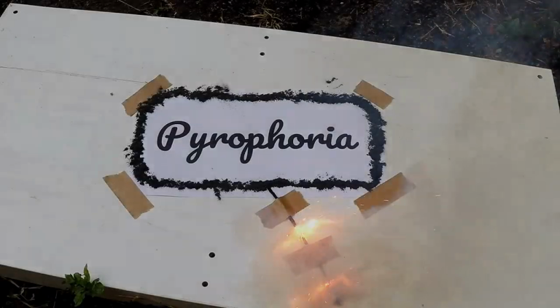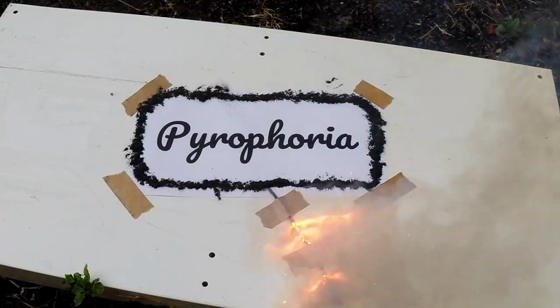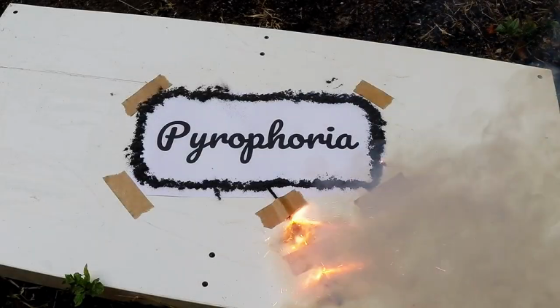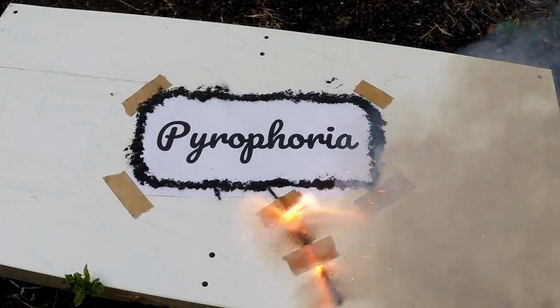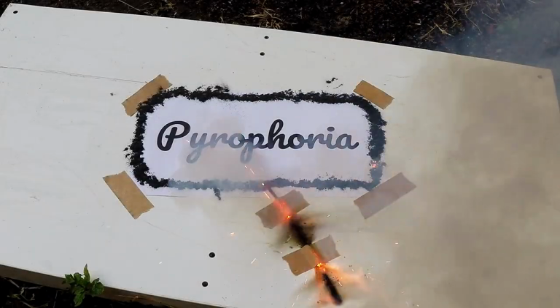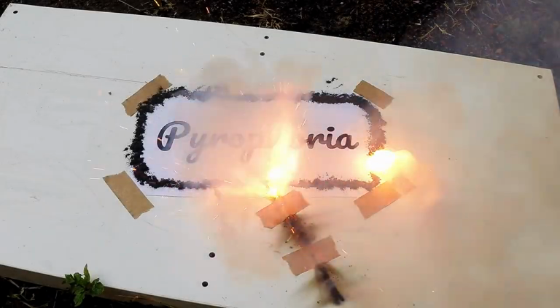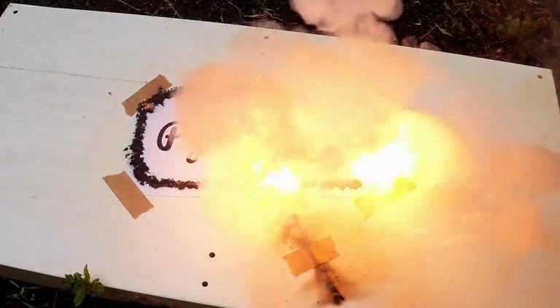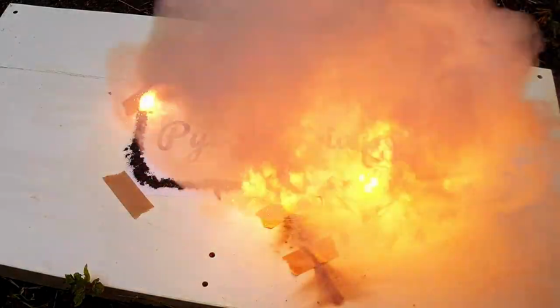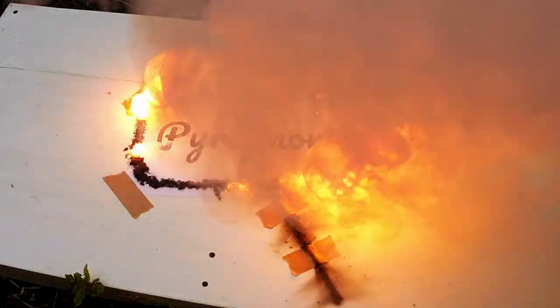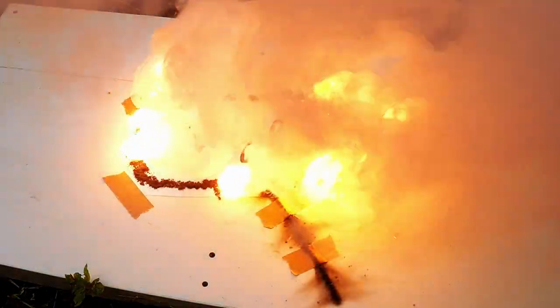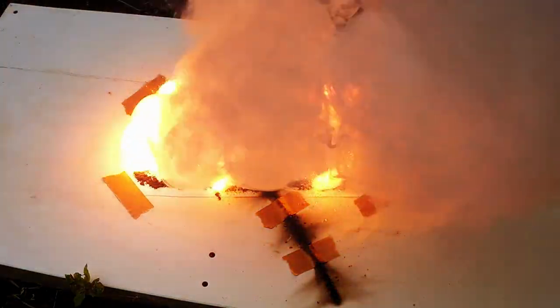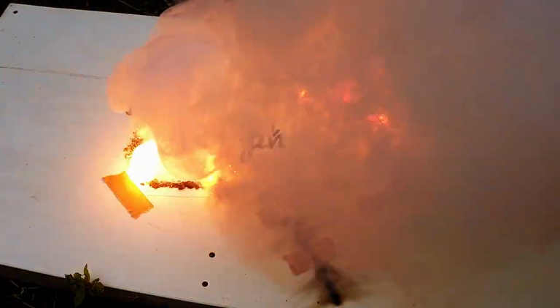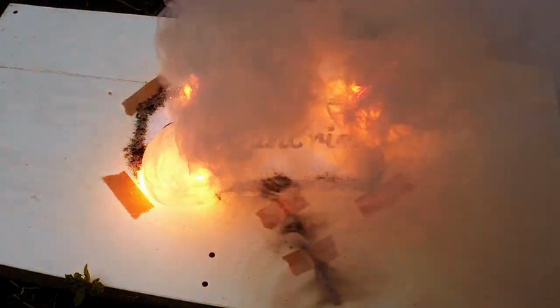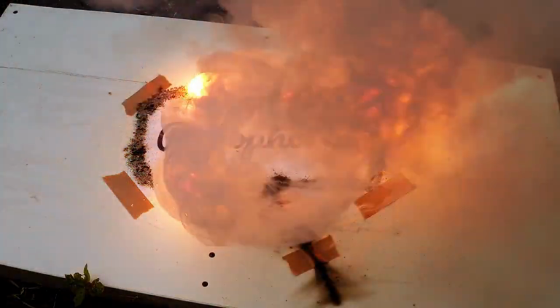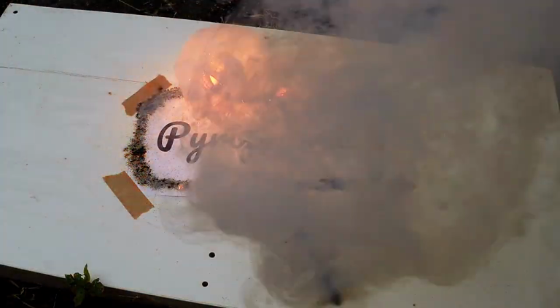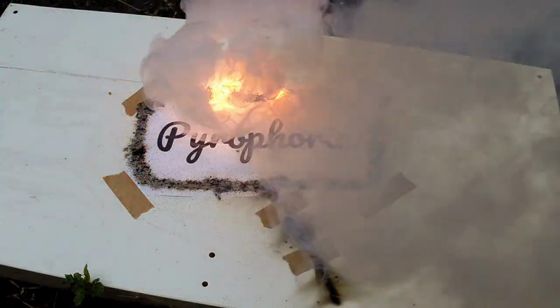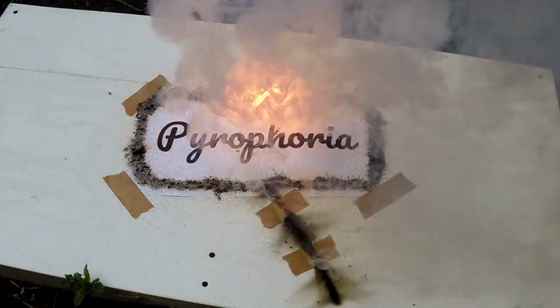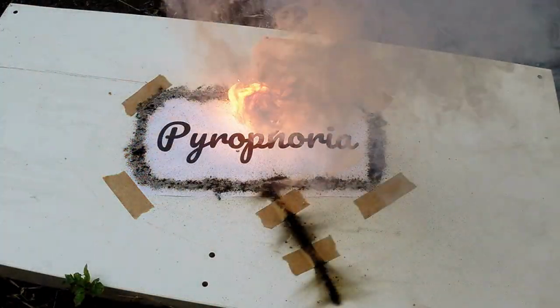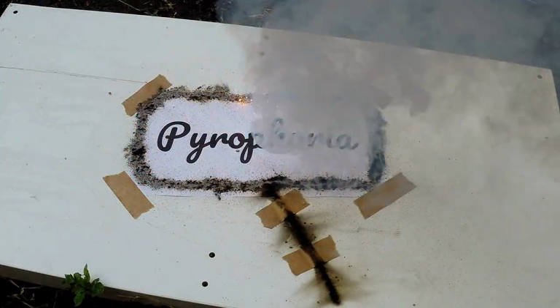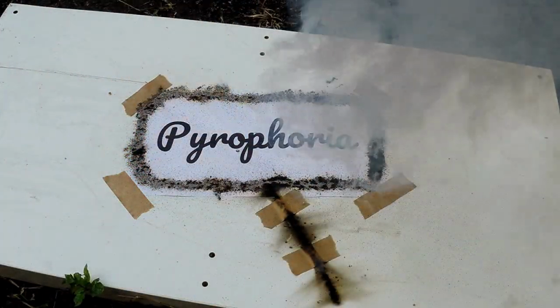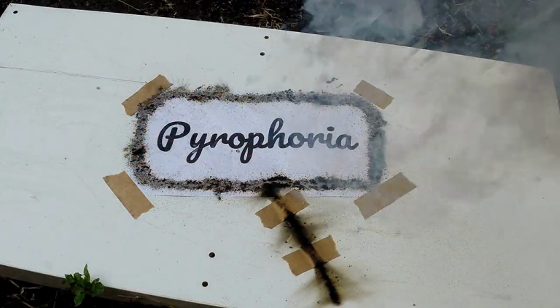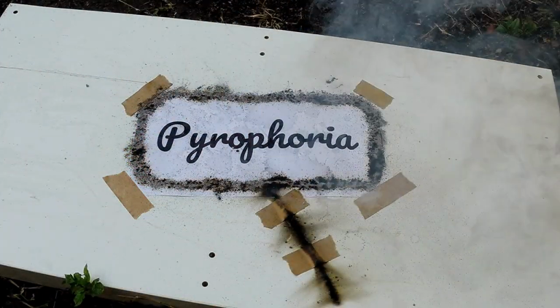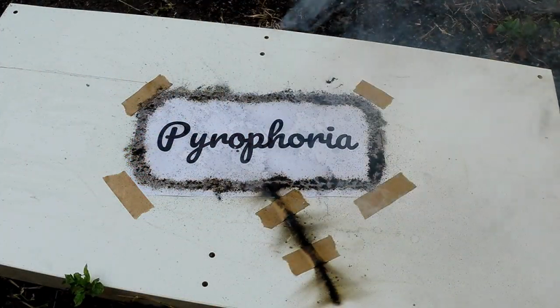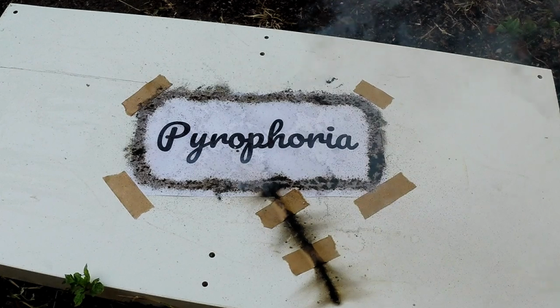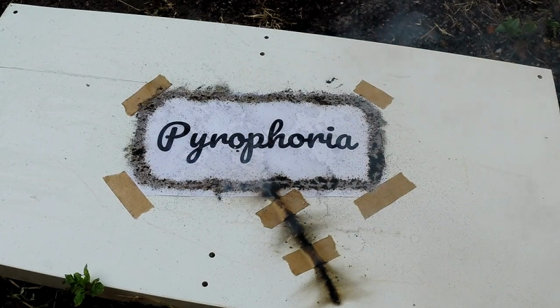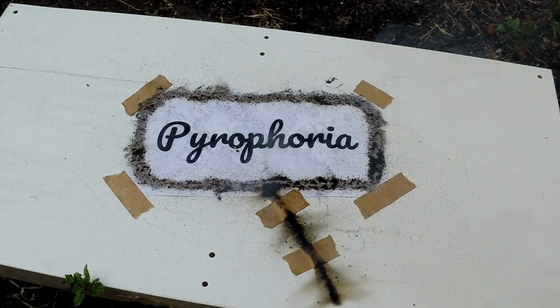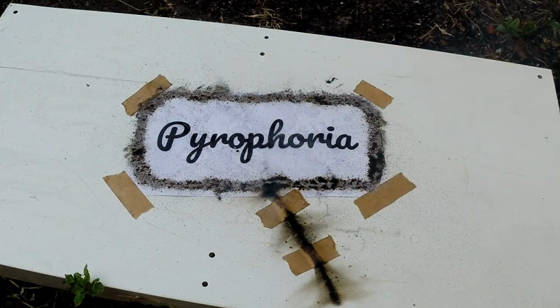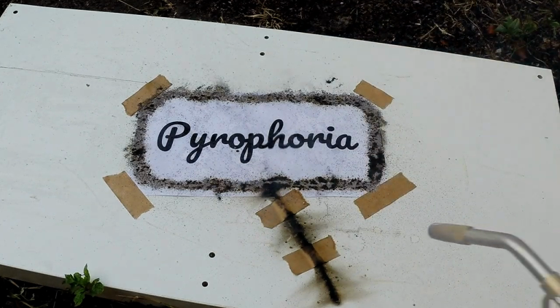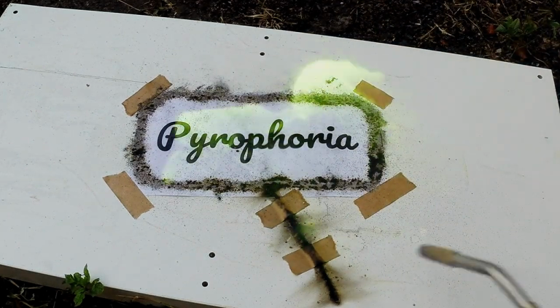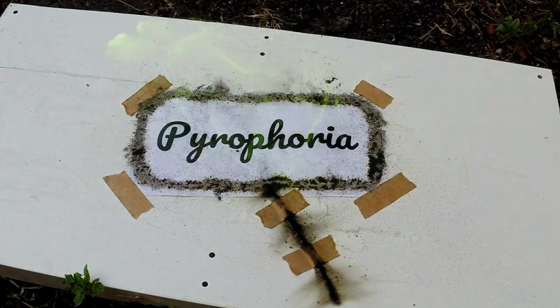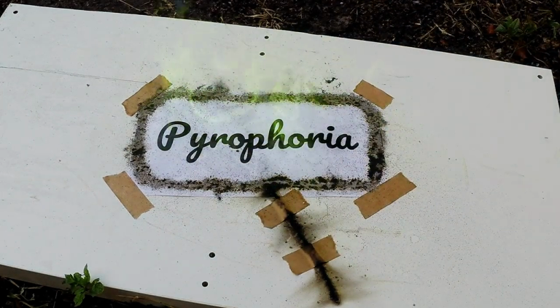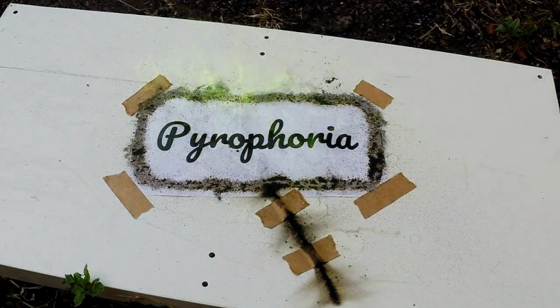So that about does it for strontium. Let me know if you'd like to see other videos like this on elements and fireworks. Thanks for tuning in, good luck, stay green.